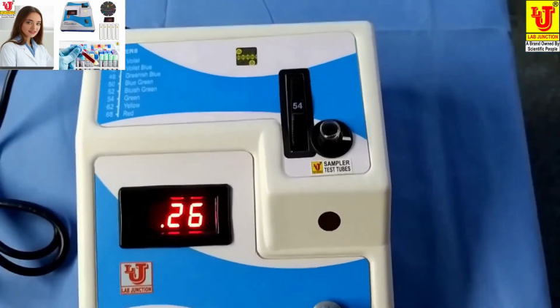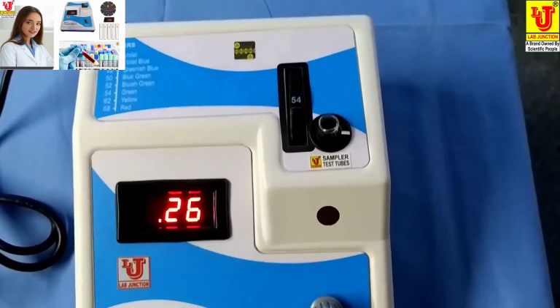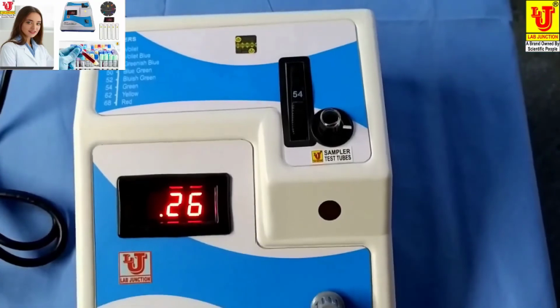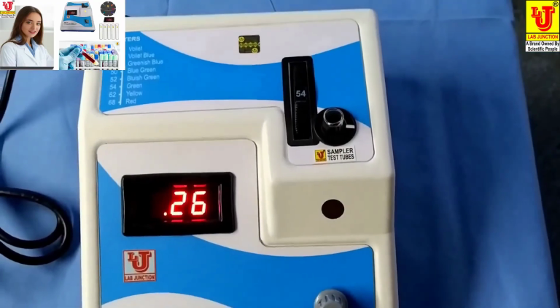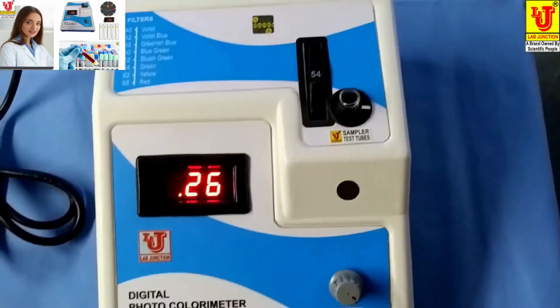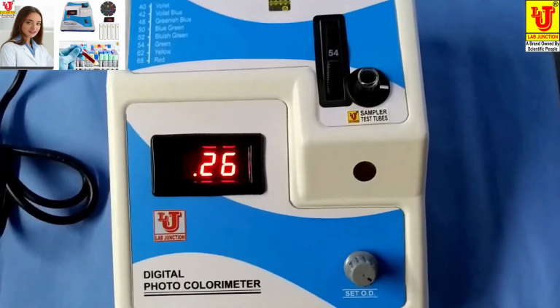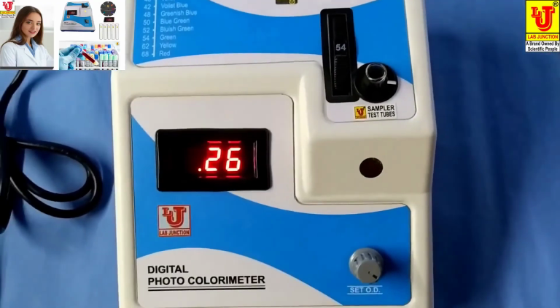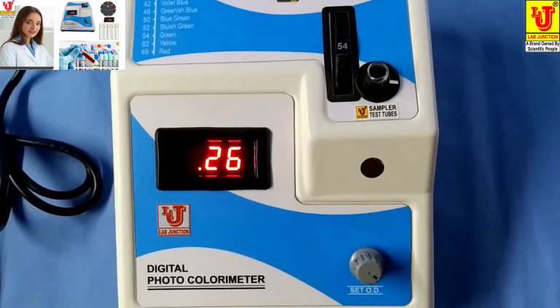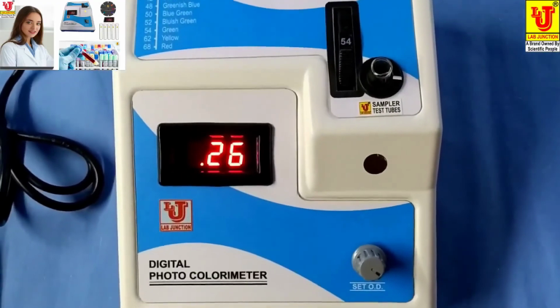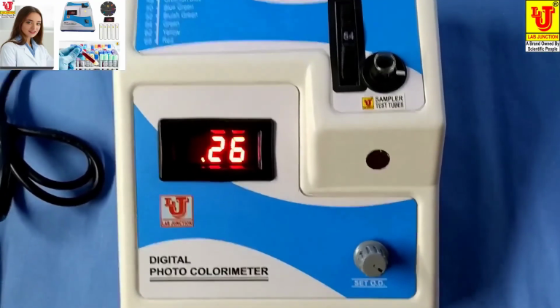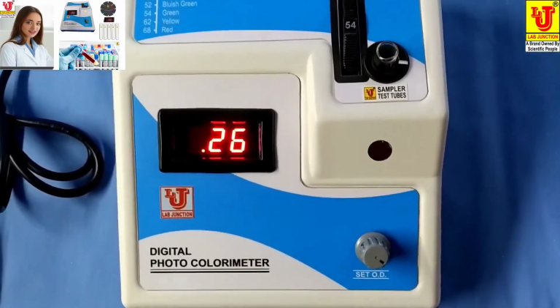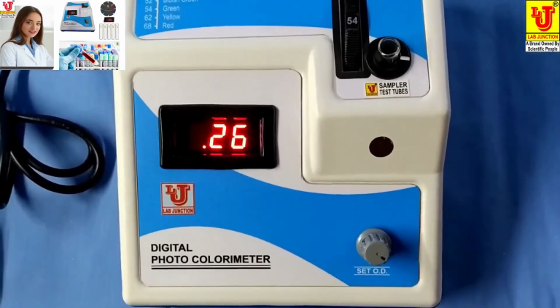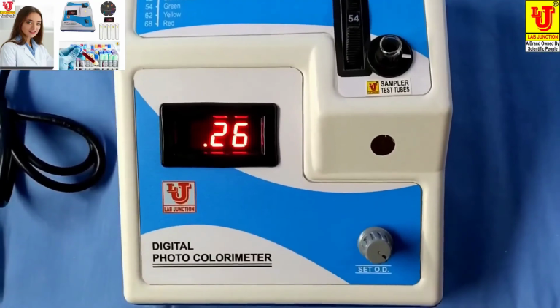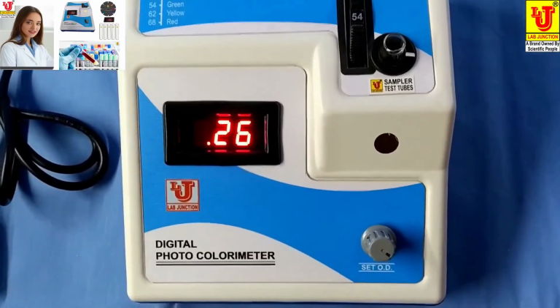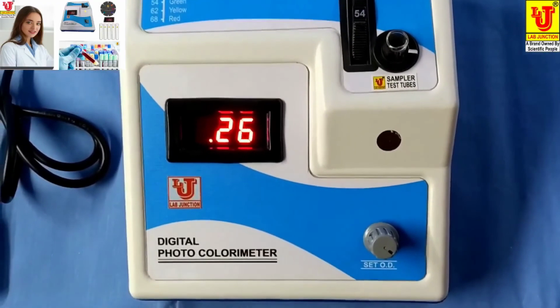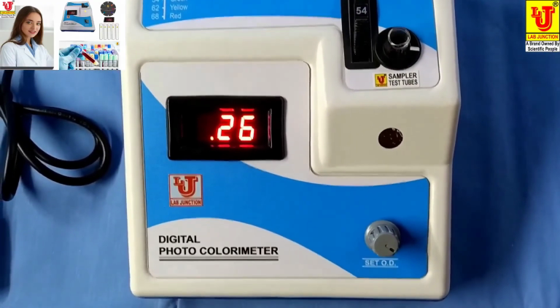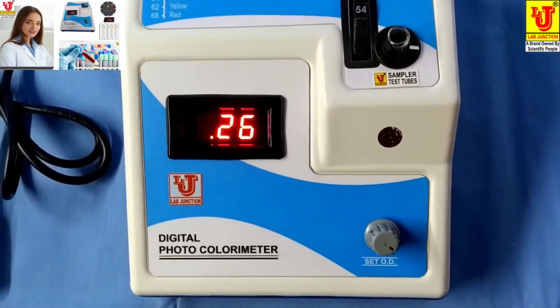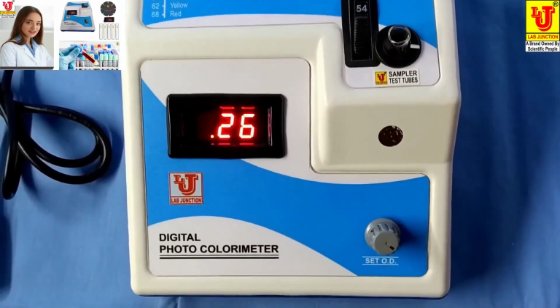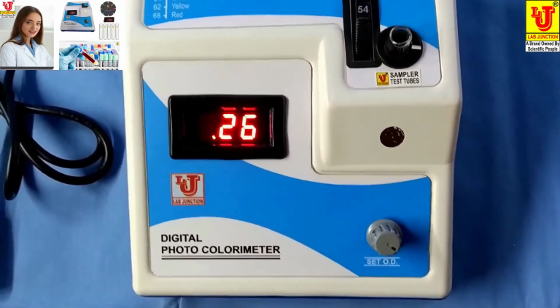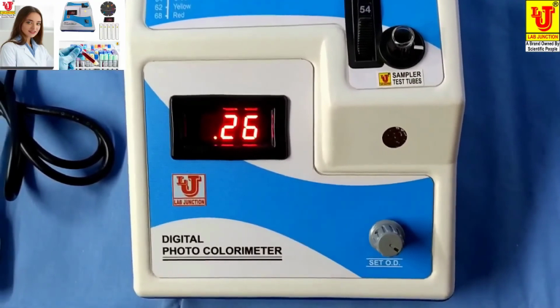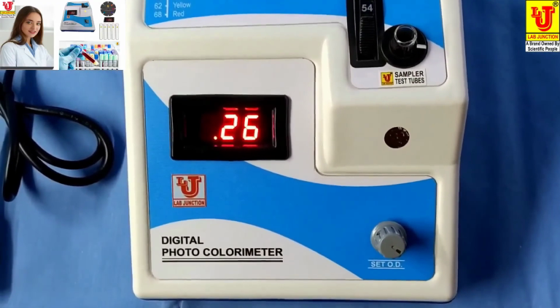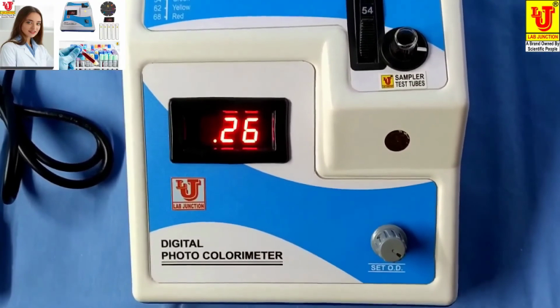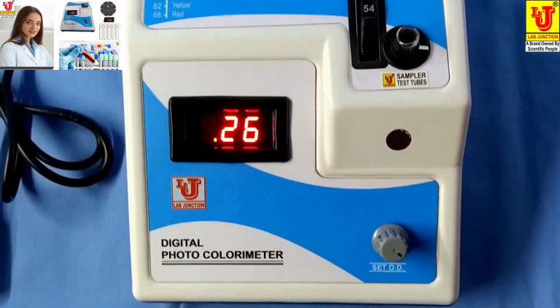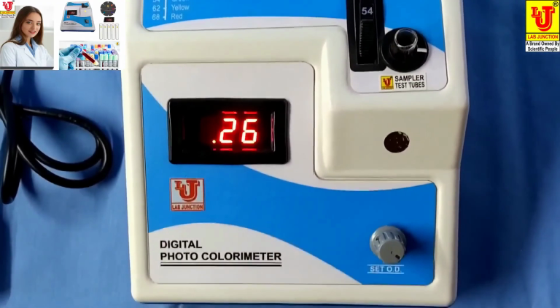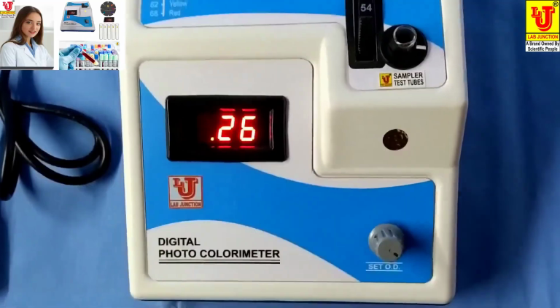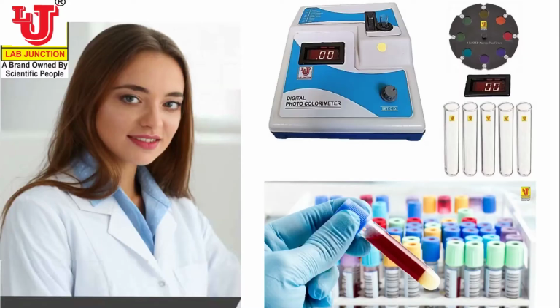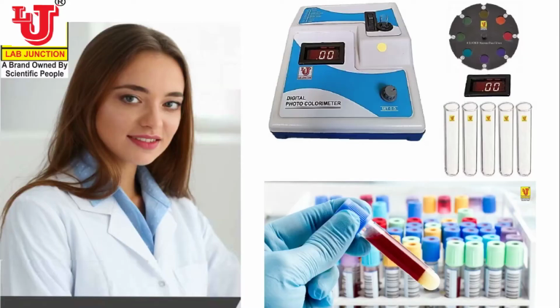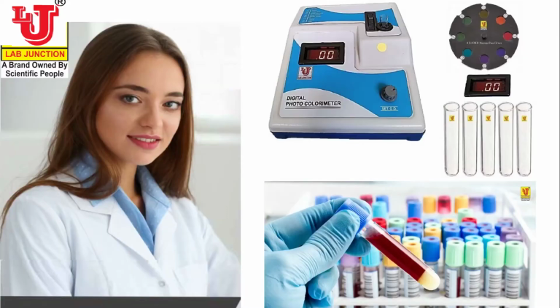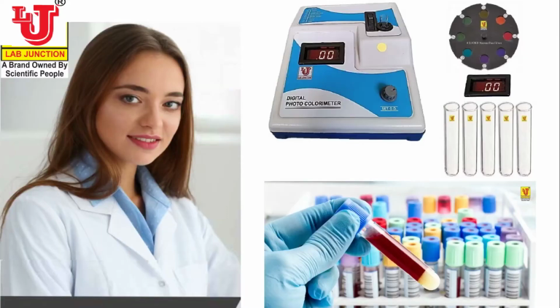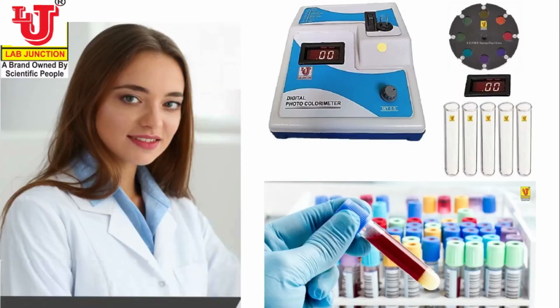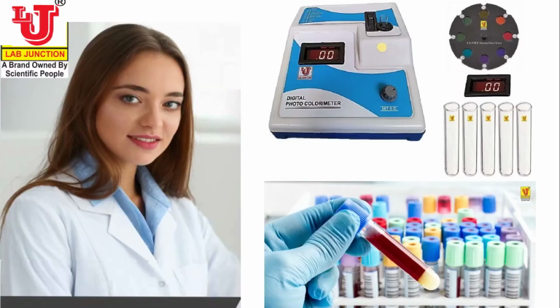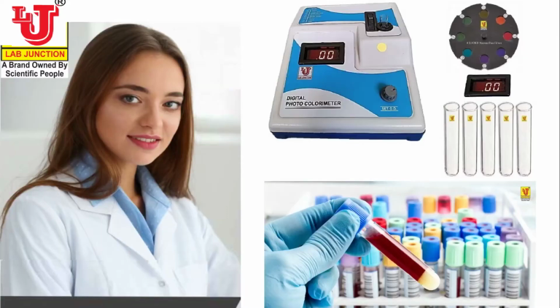After that, do your calculation as per your parameter. Thank you.